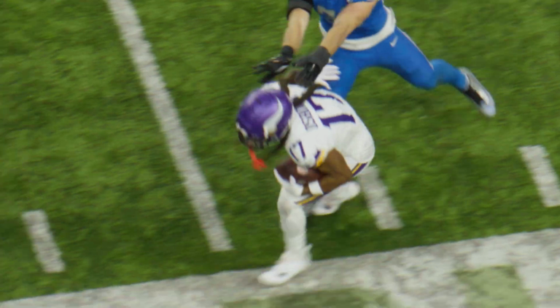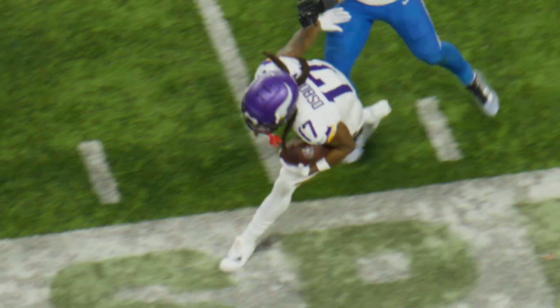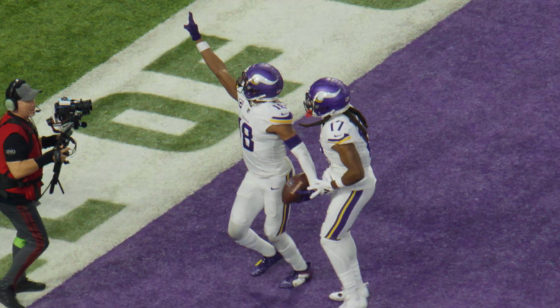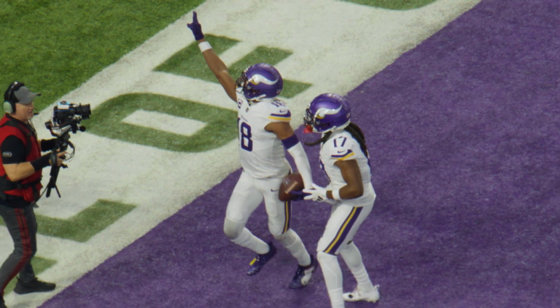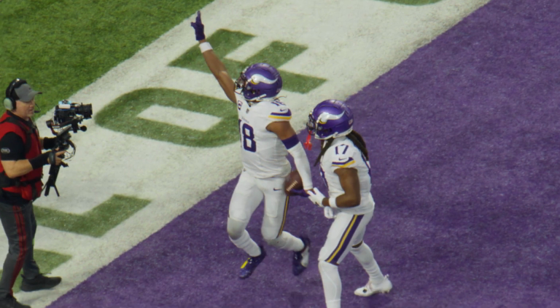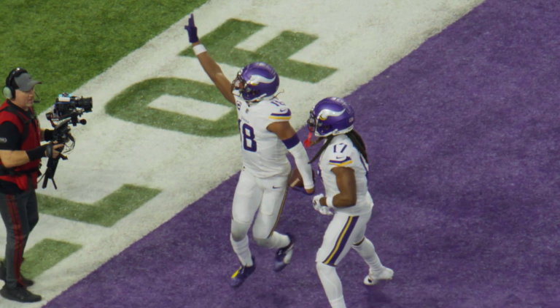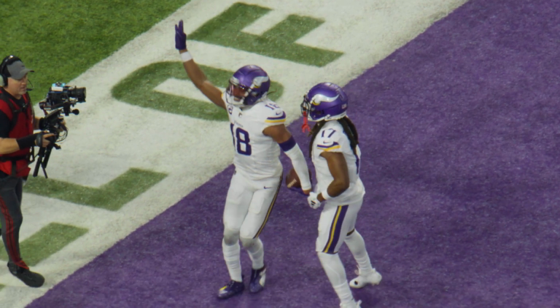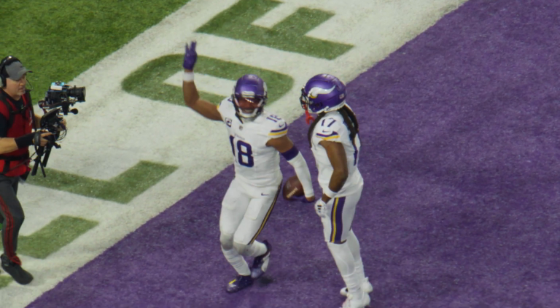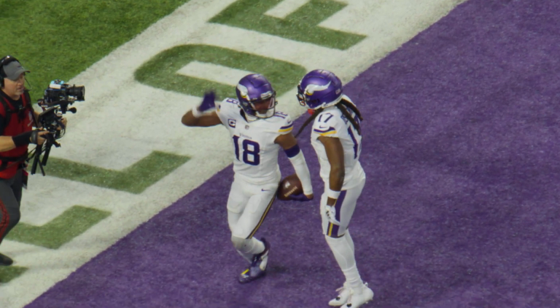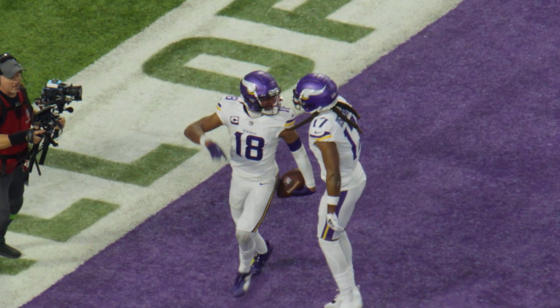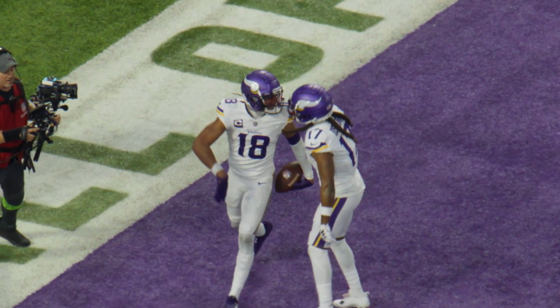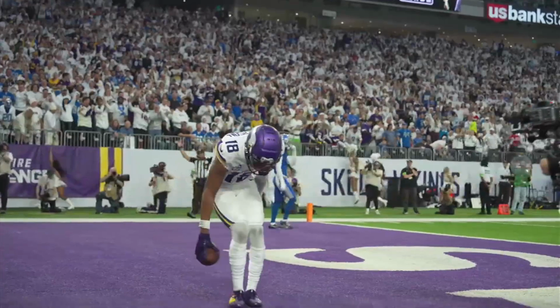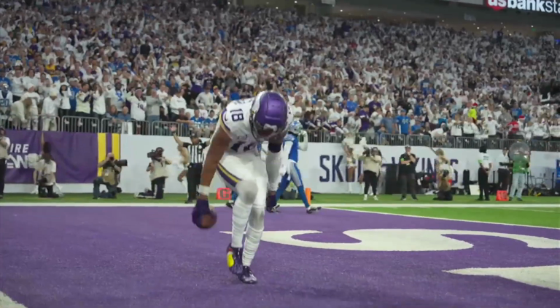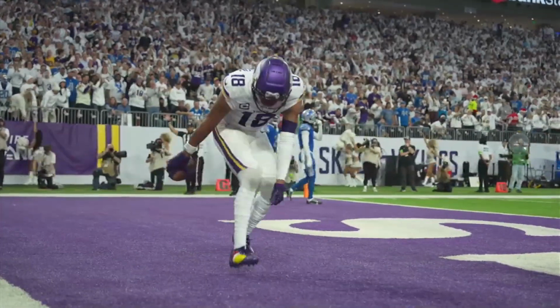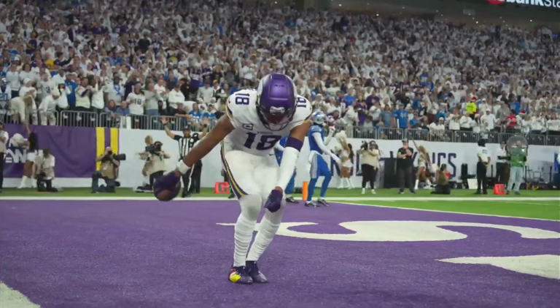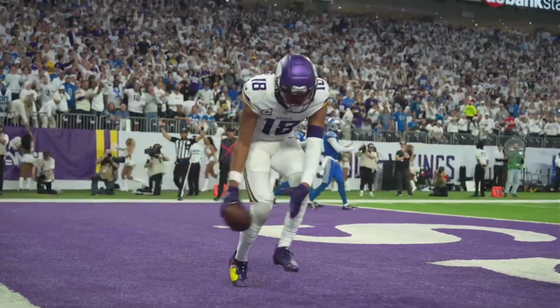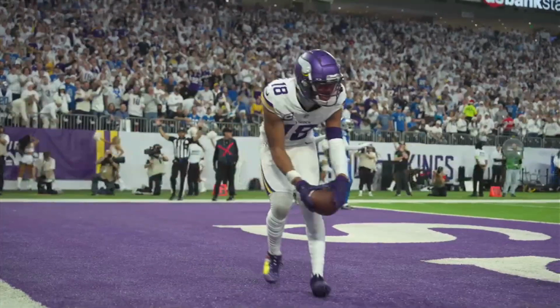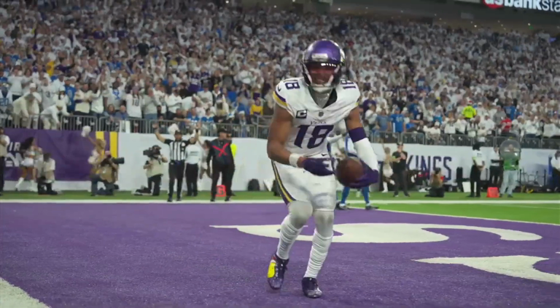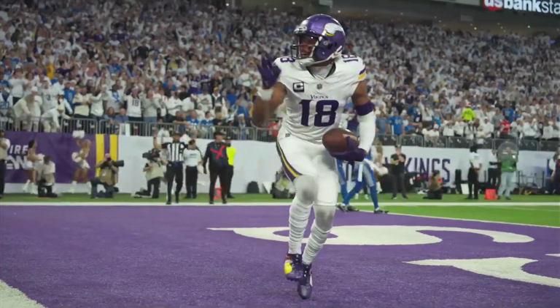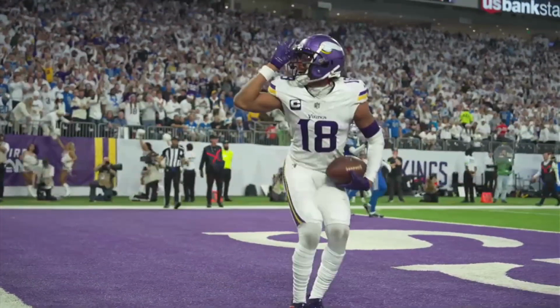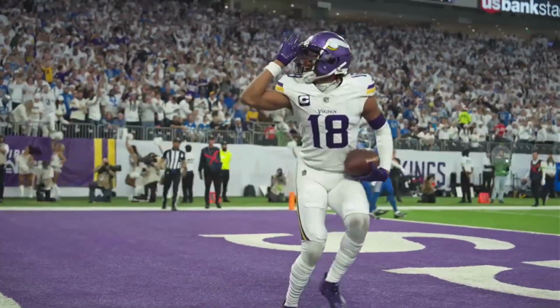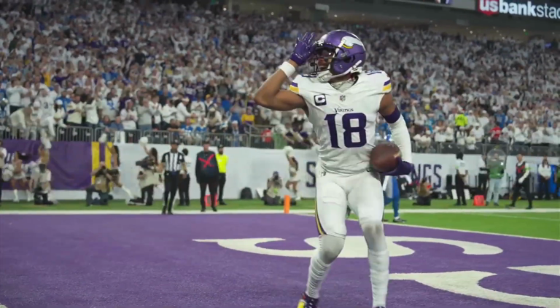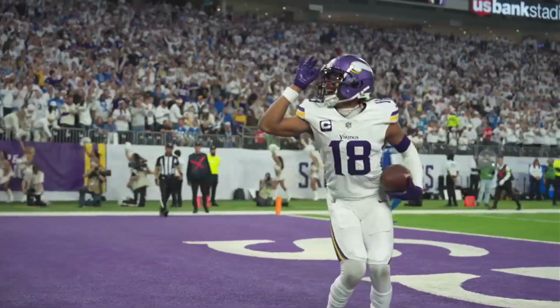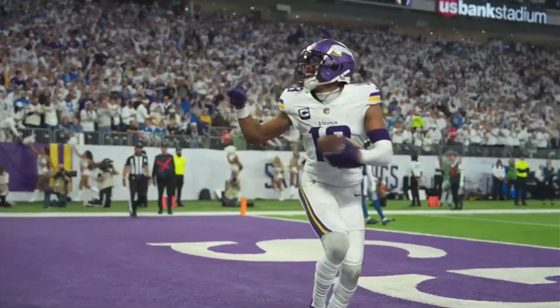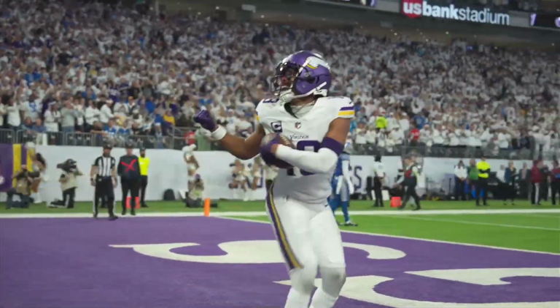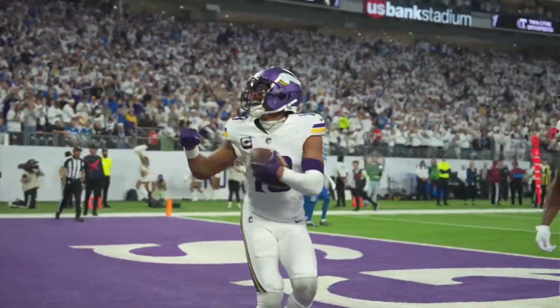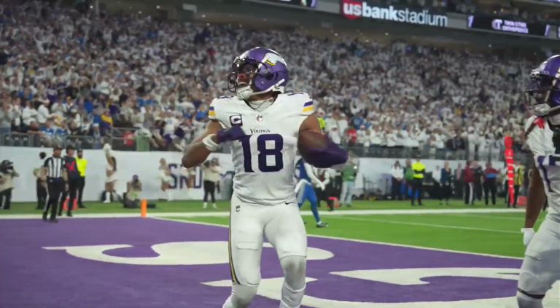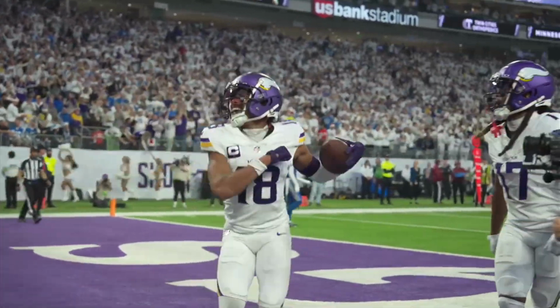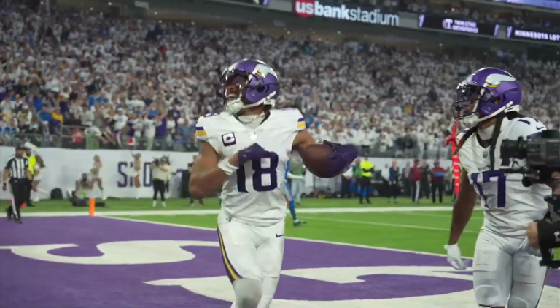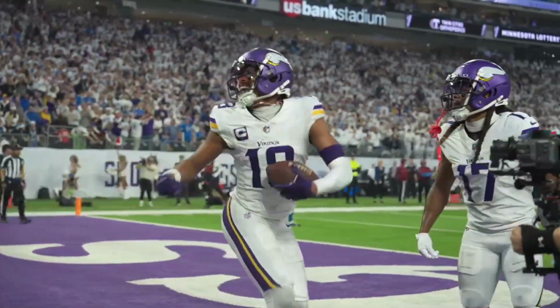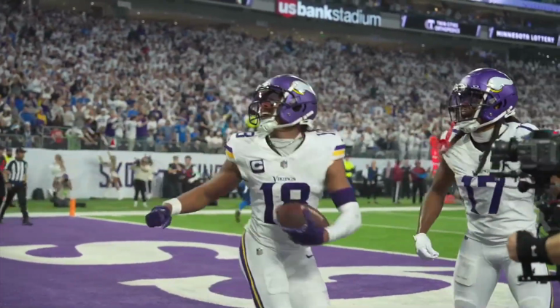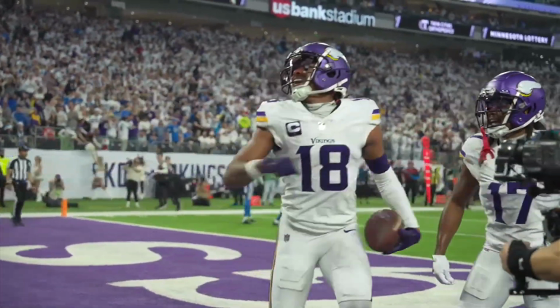JJ just stepped up and made a play. Keep feeding that man the football, baby. He looks great.